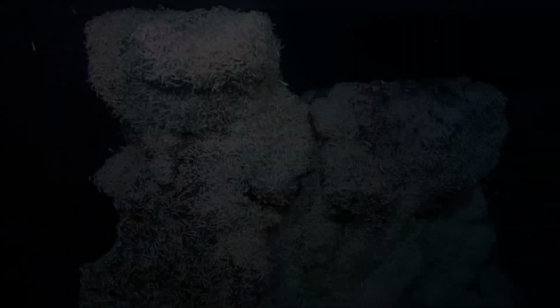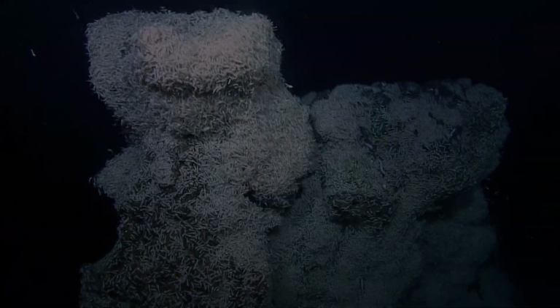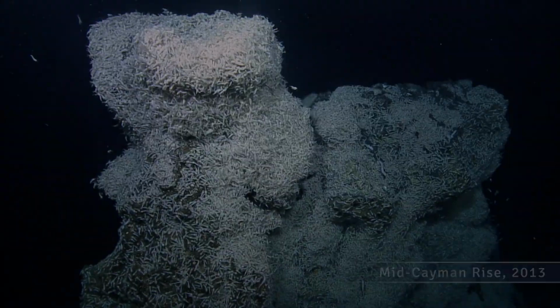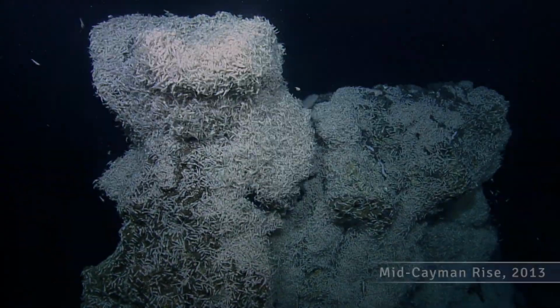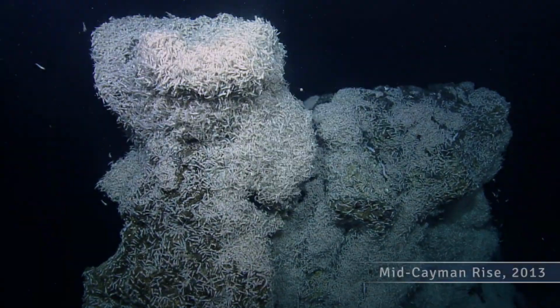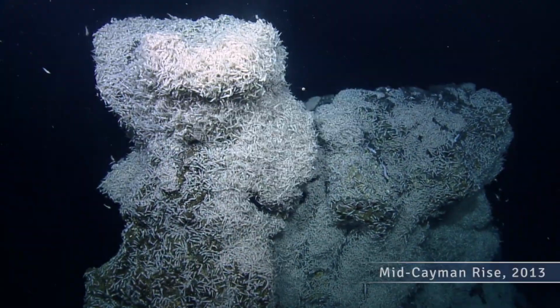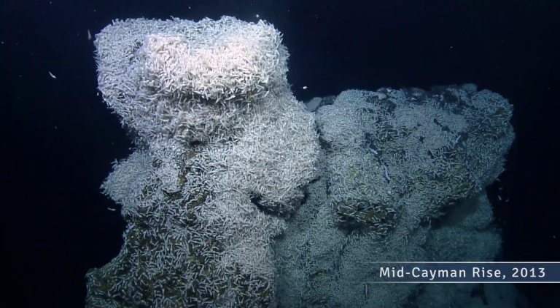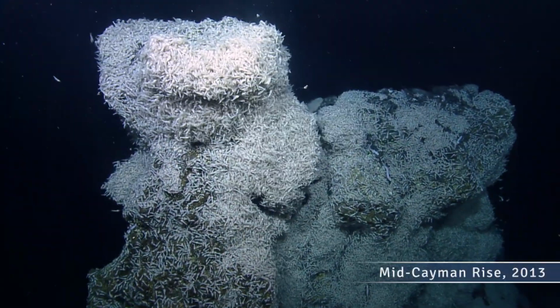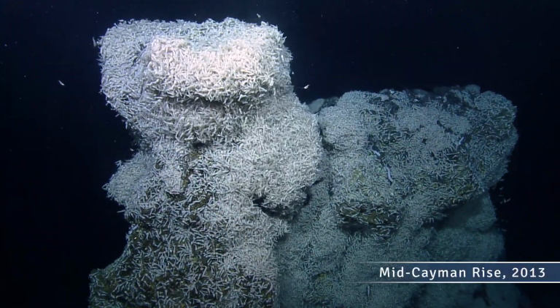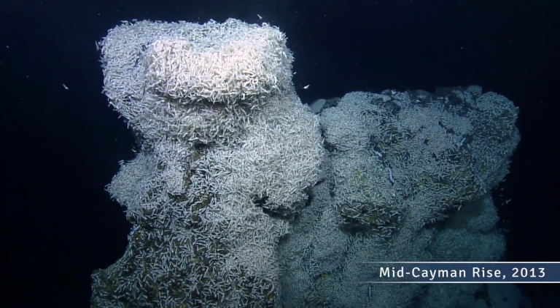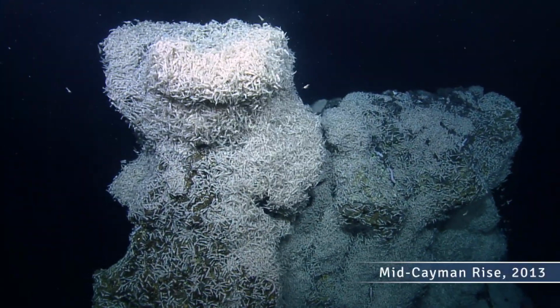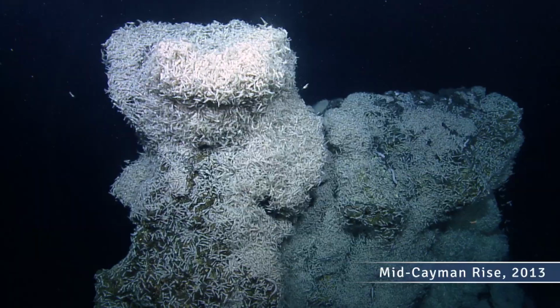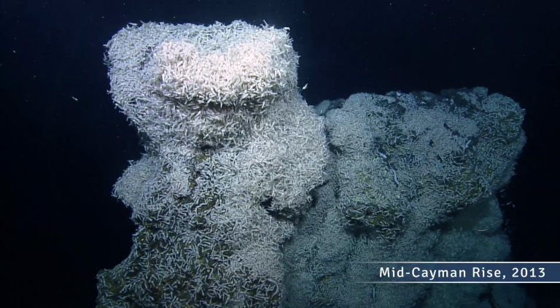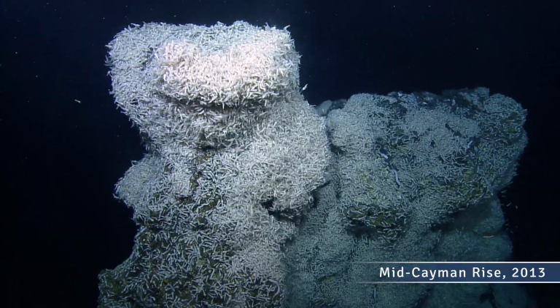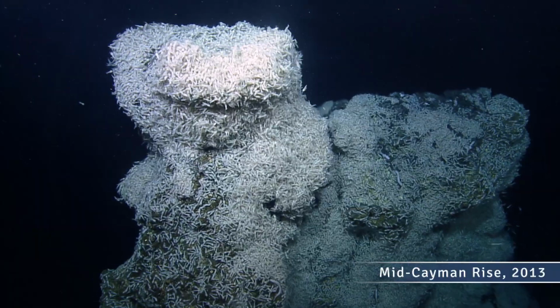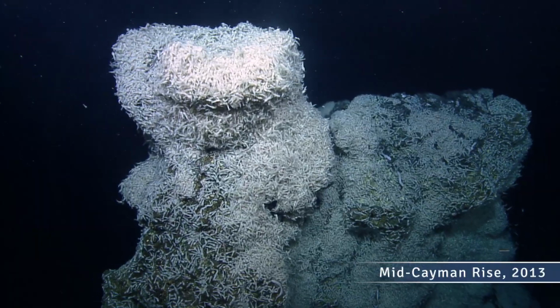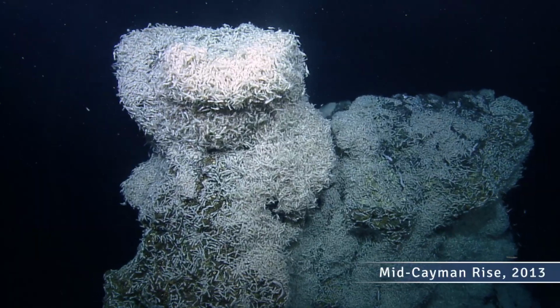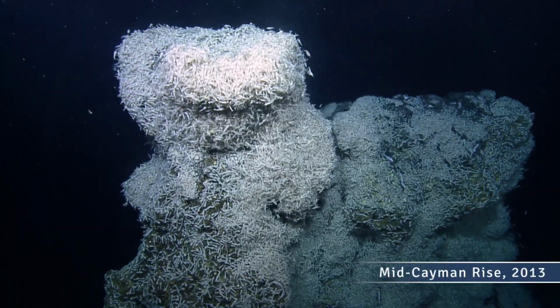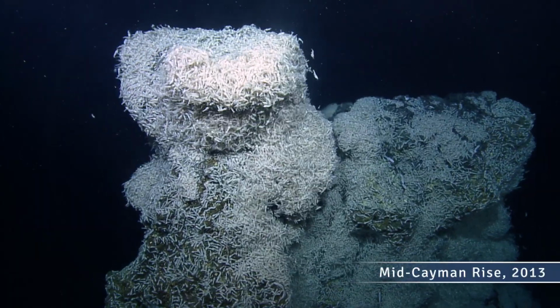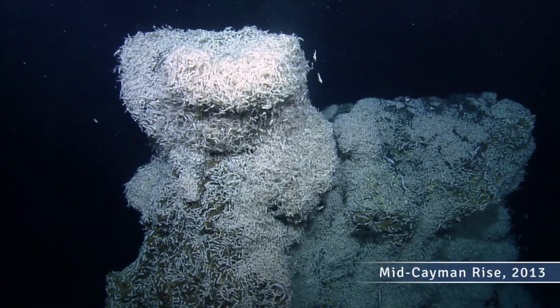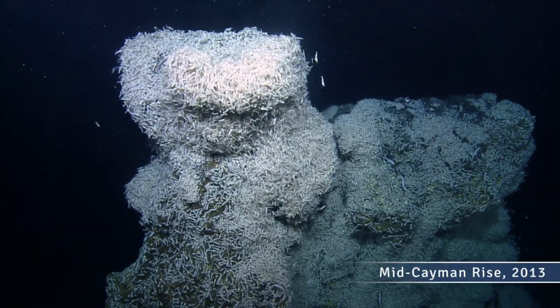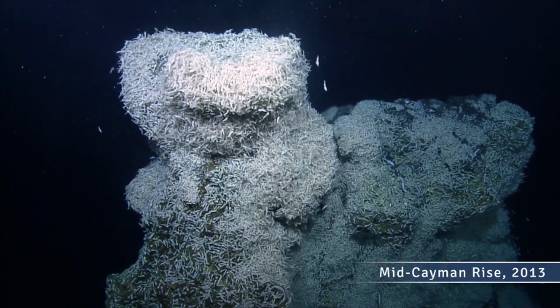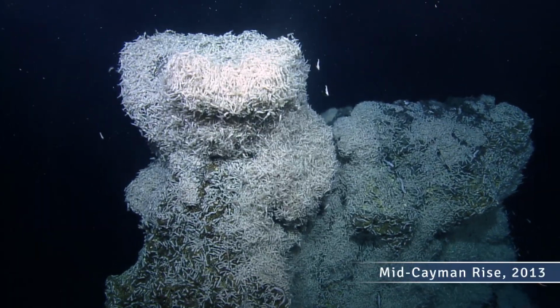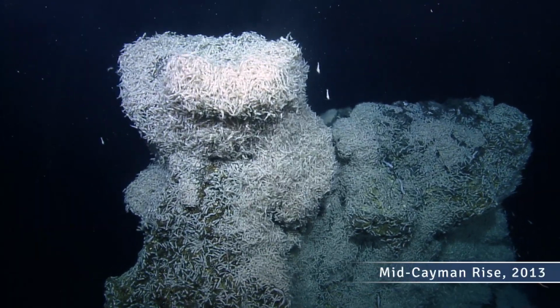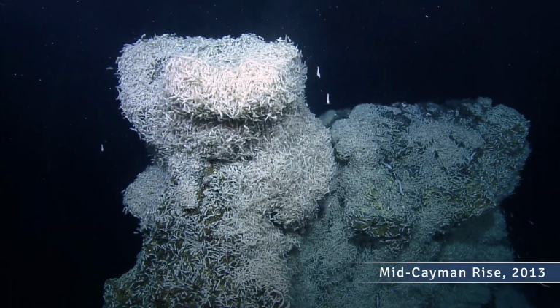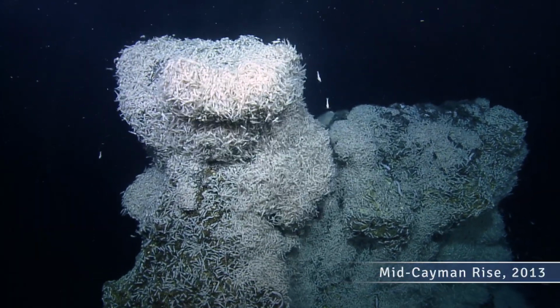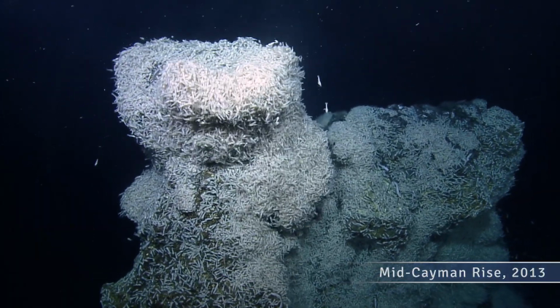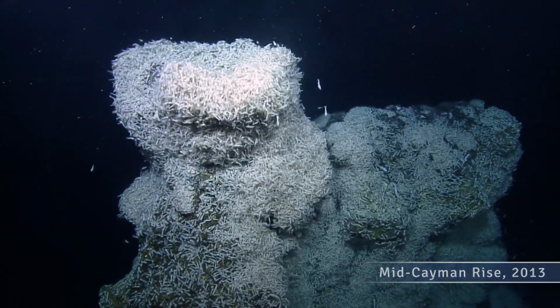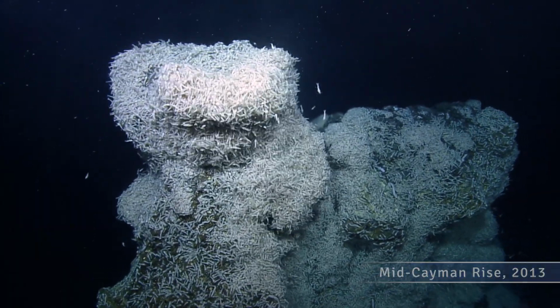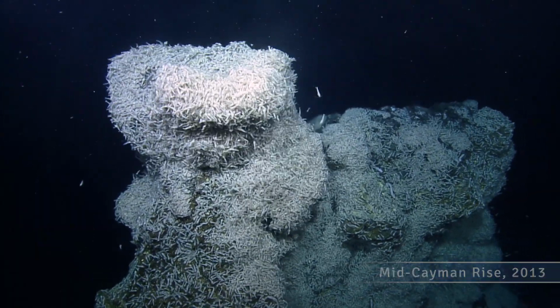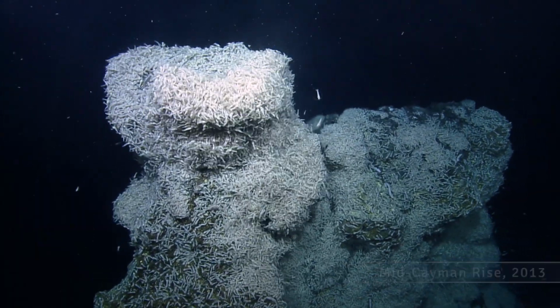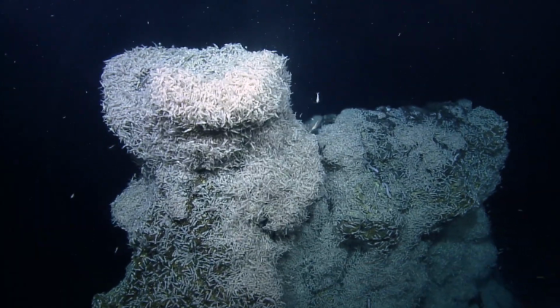This is the Van Dam vent system, pretty much in the central part of the Mid-Cayman Rise.